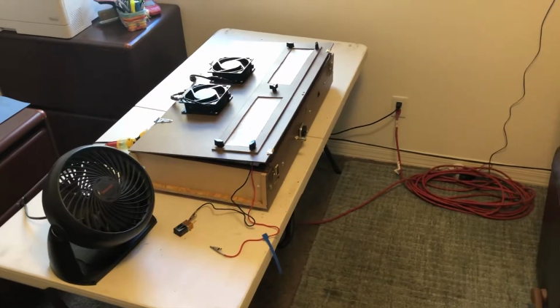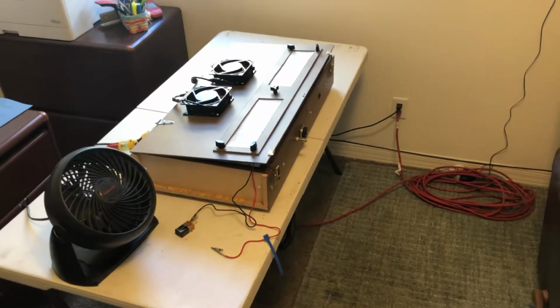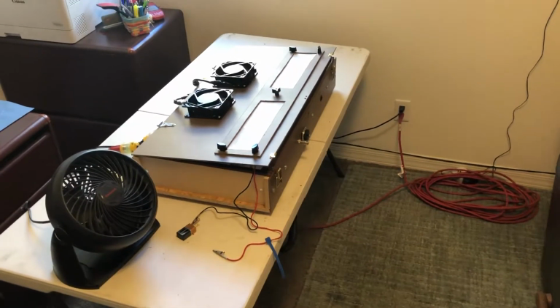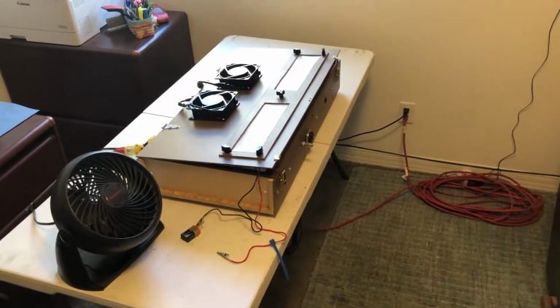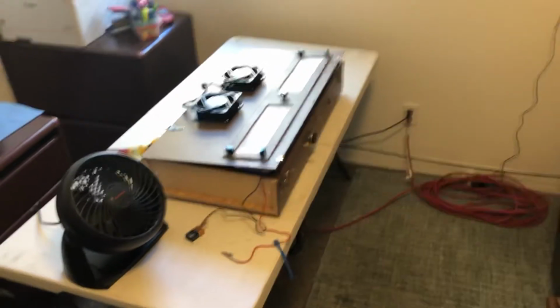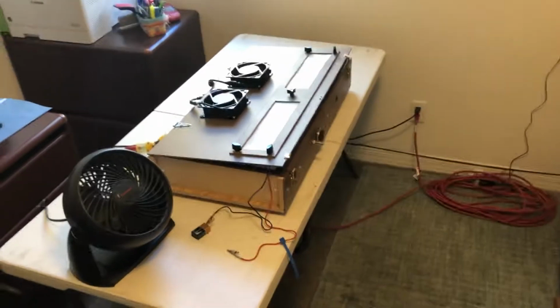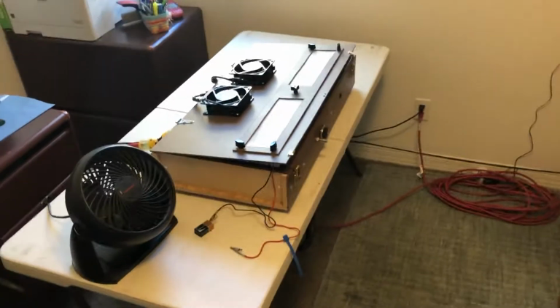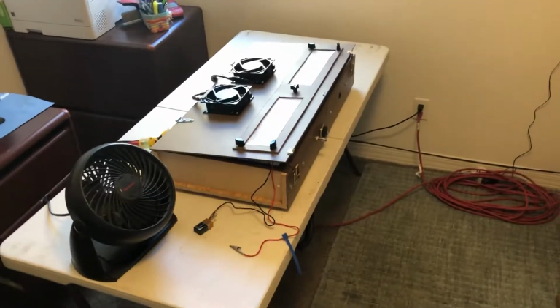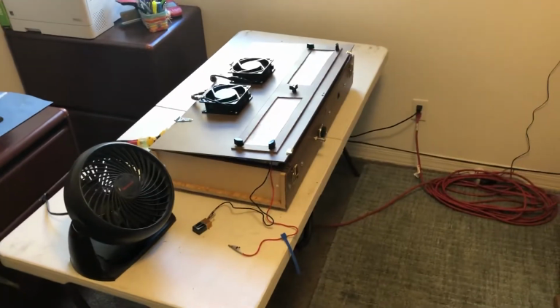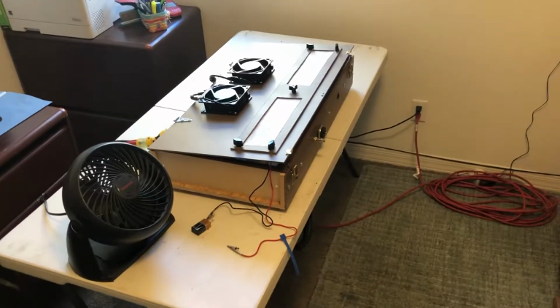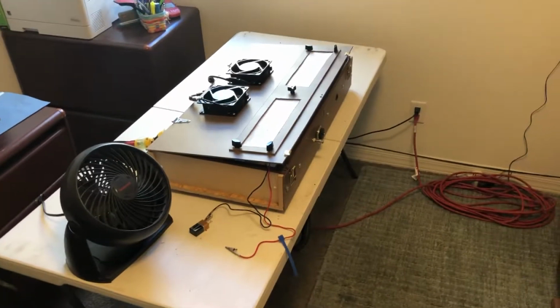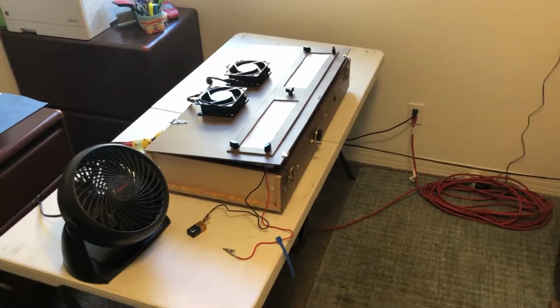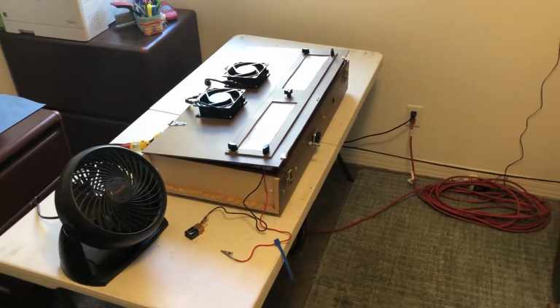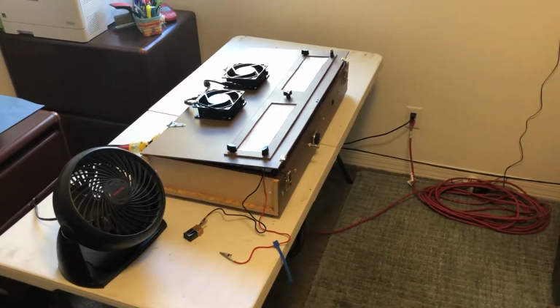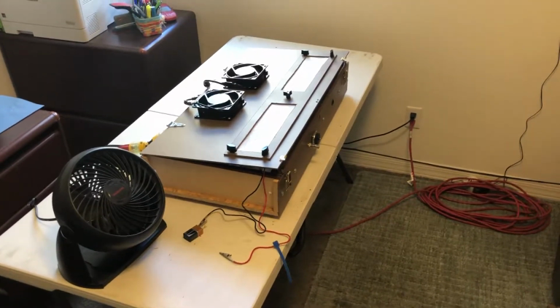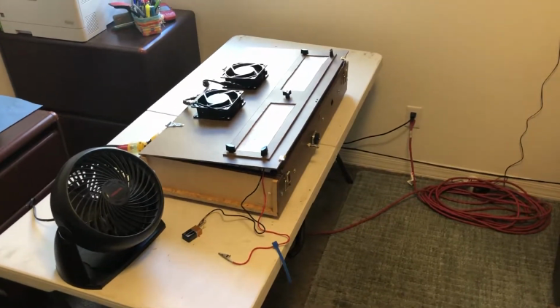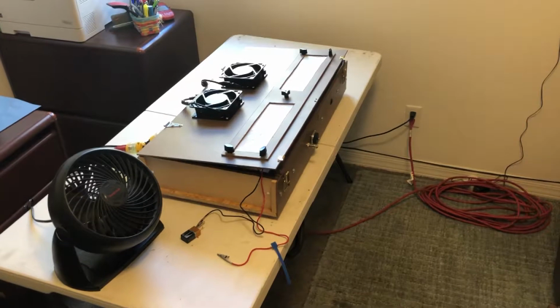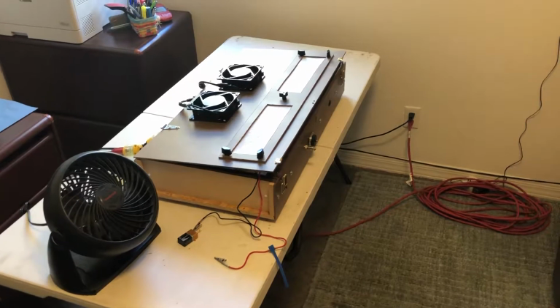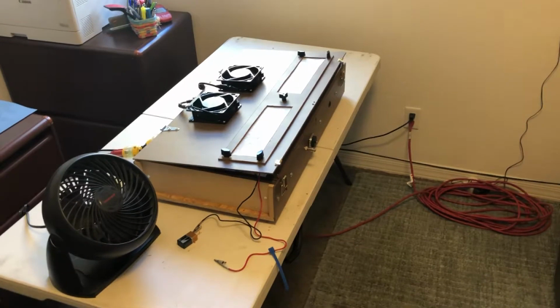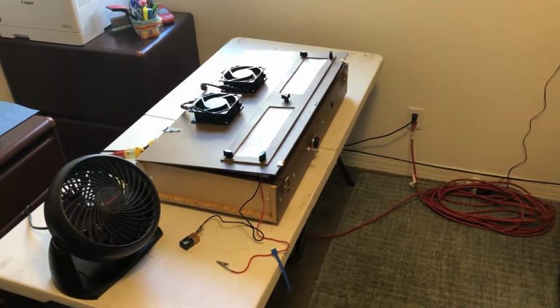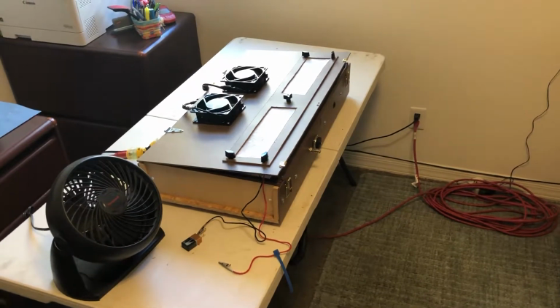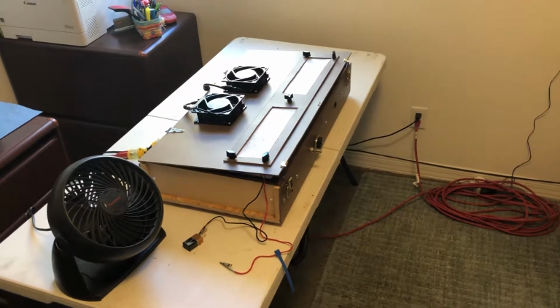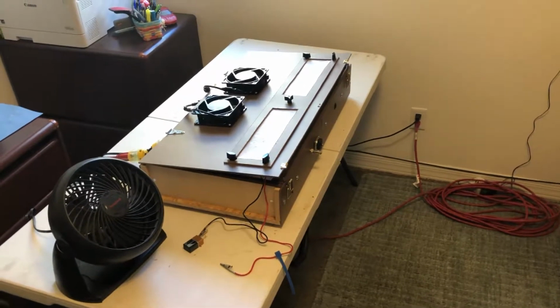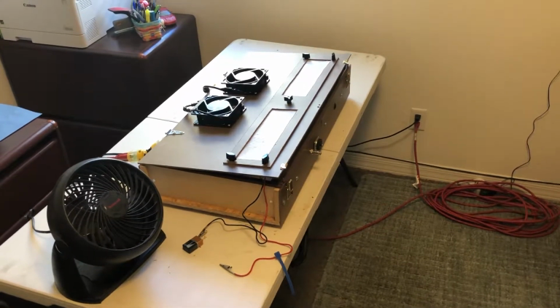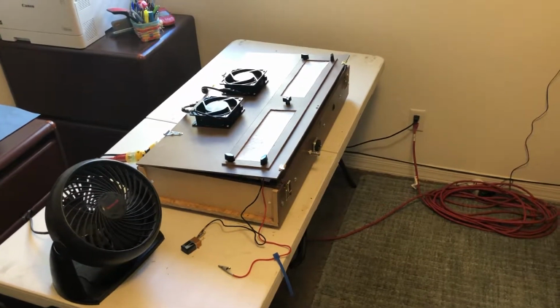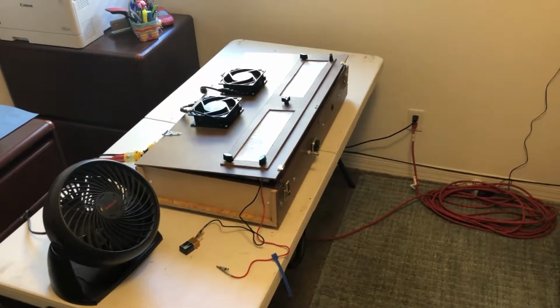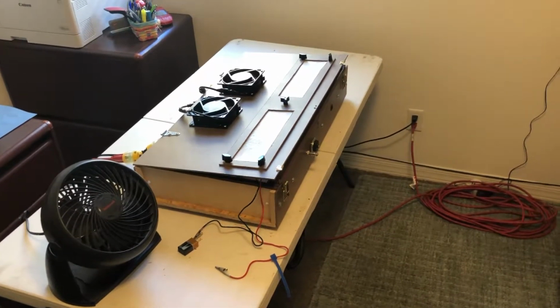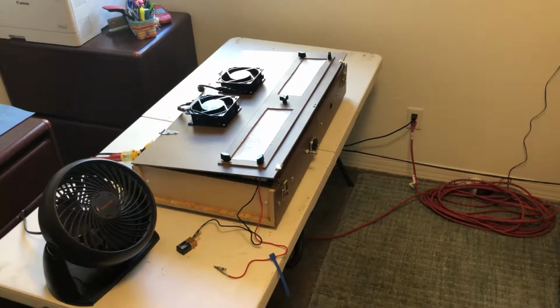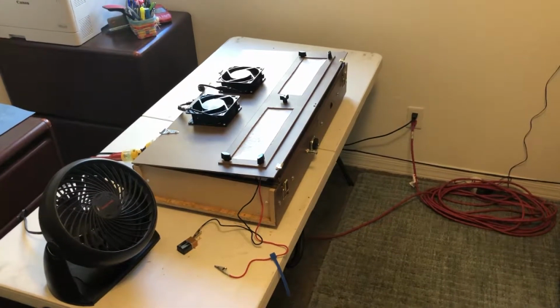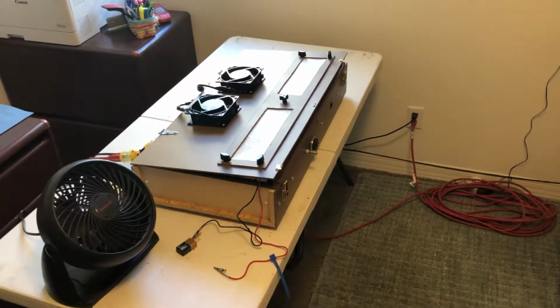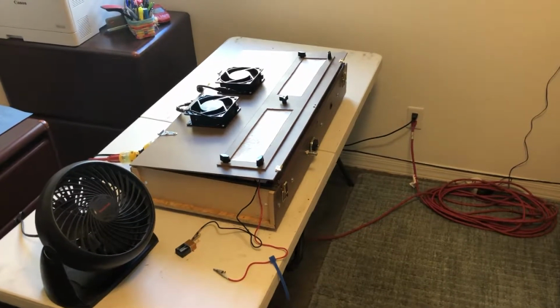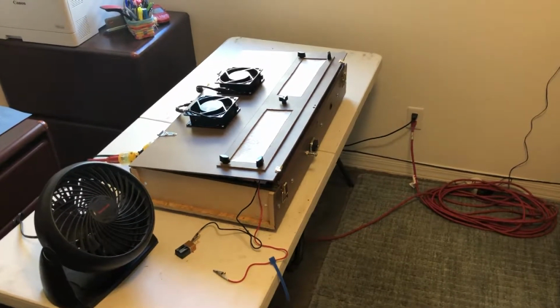Please excuse the mess. This is just a quick video to document the progress of my CNC build.